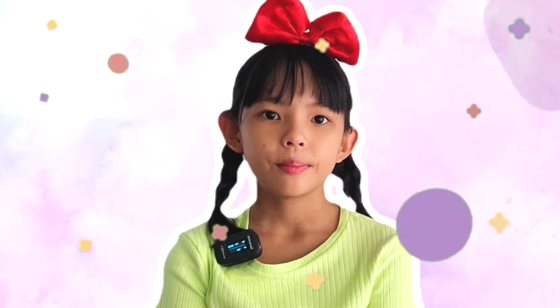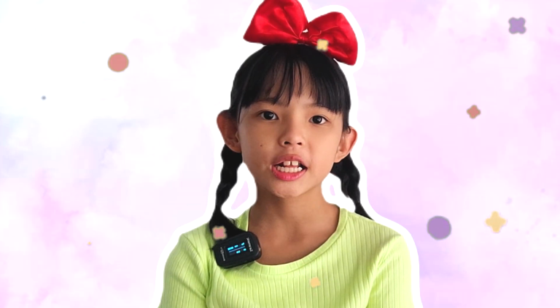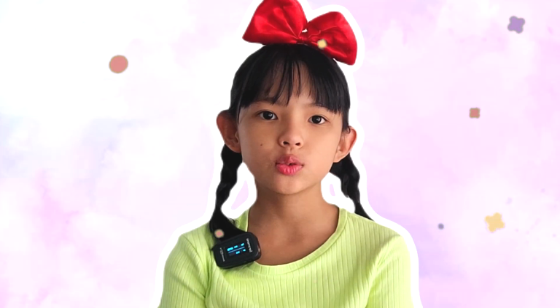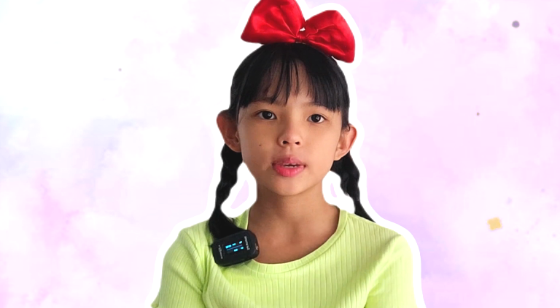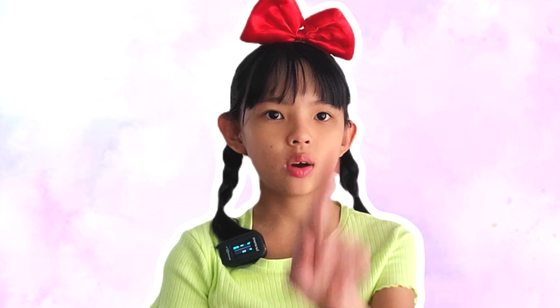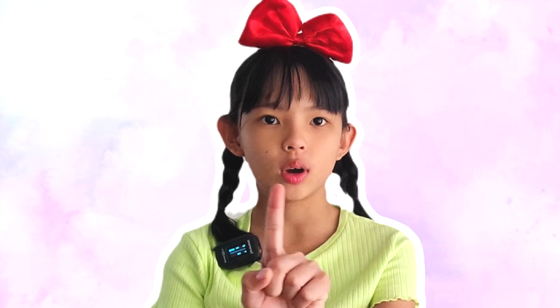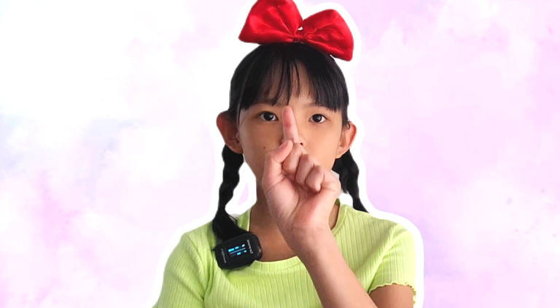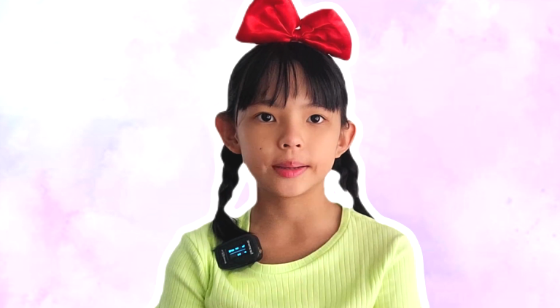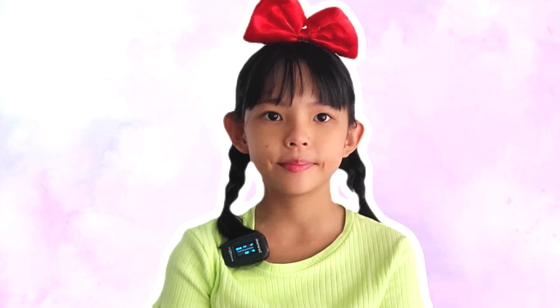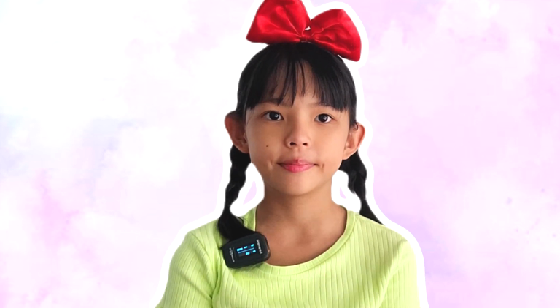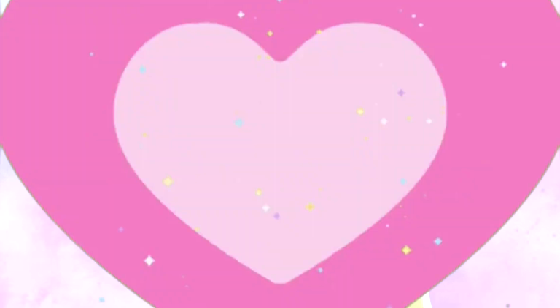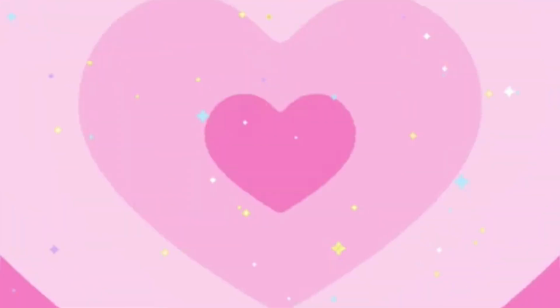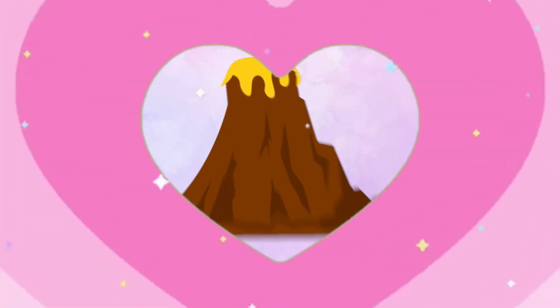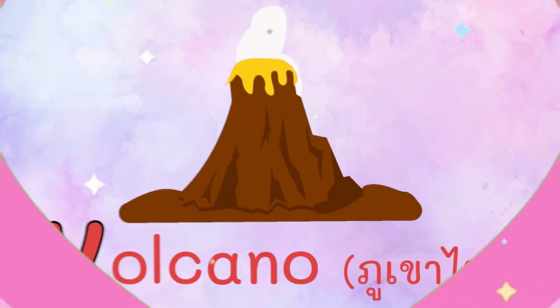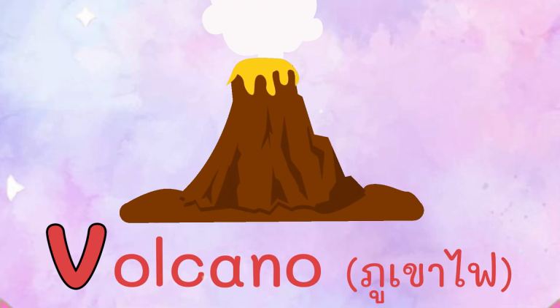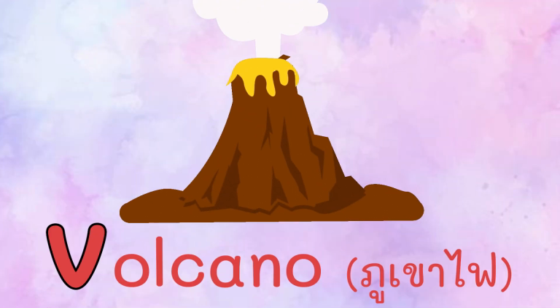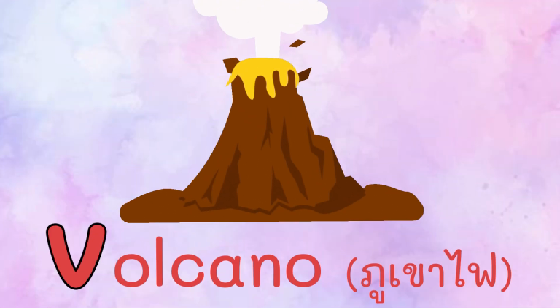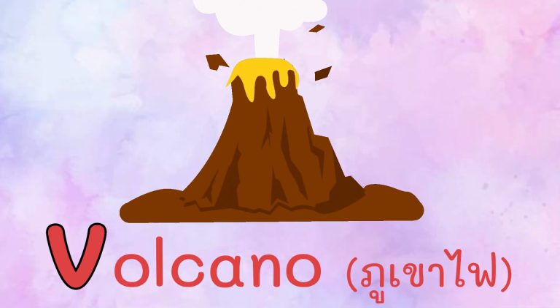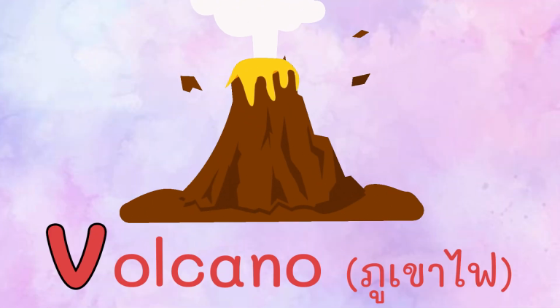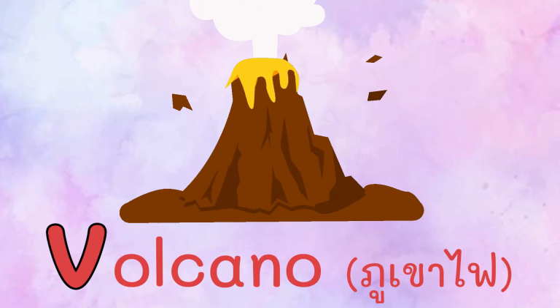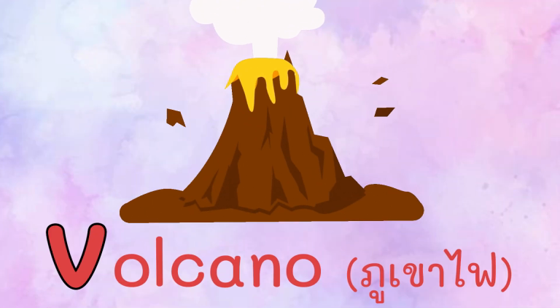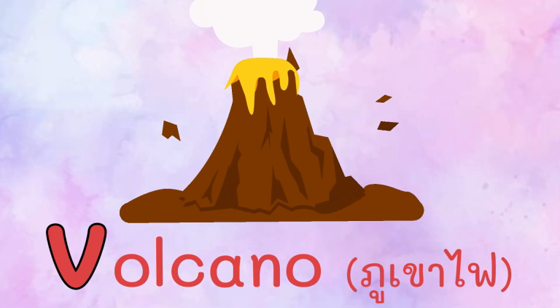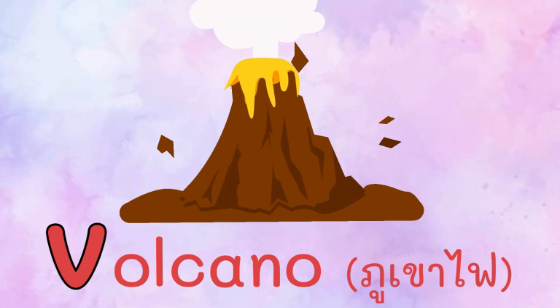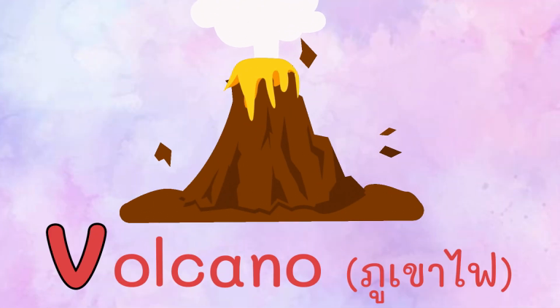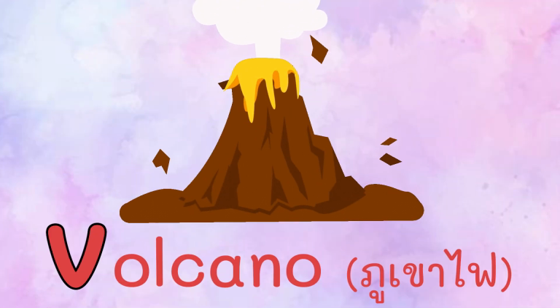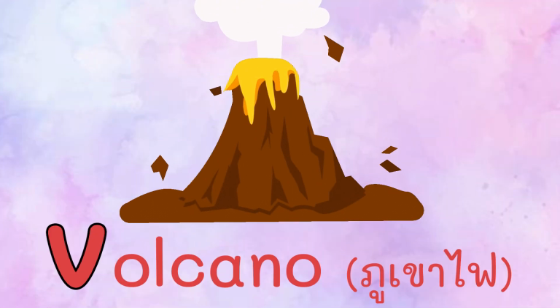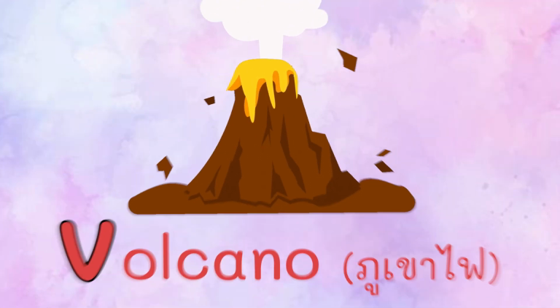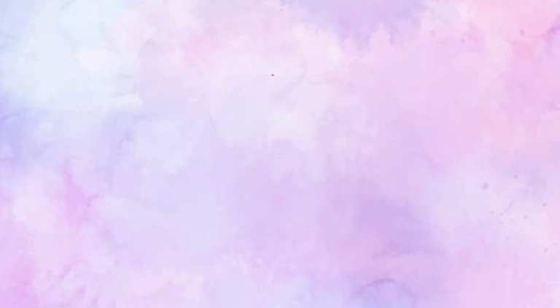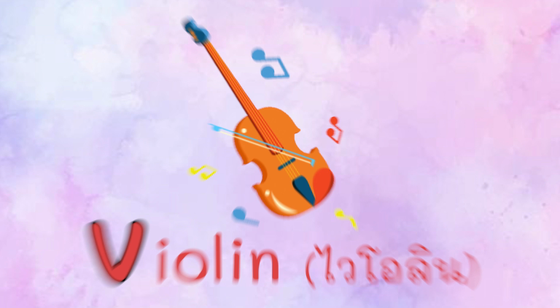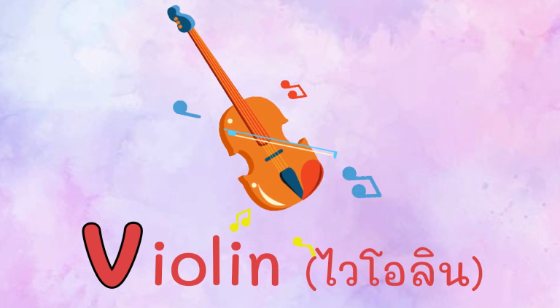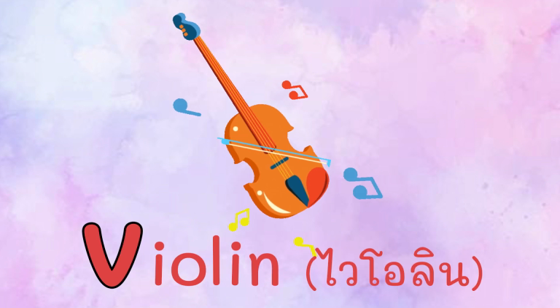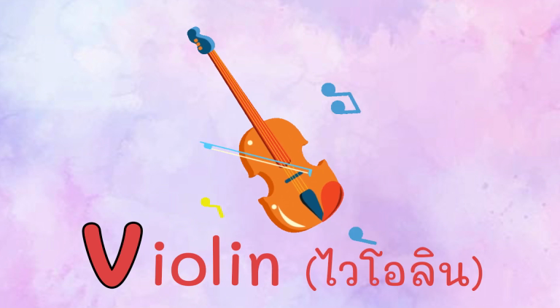Practice with me one more time. Volcano. Violin.